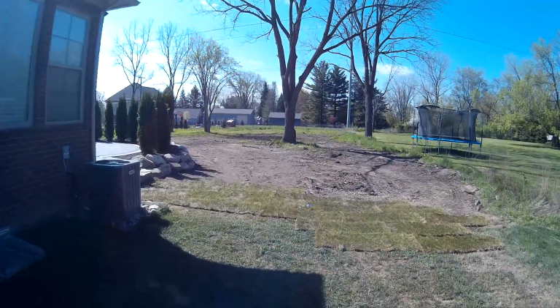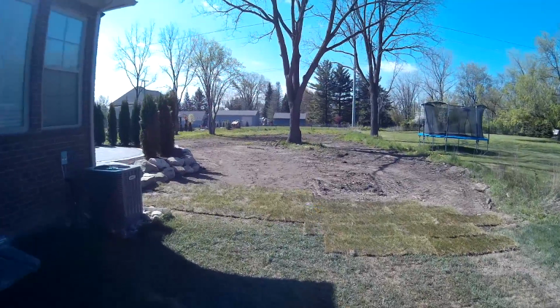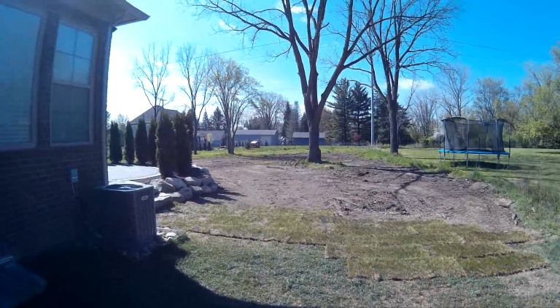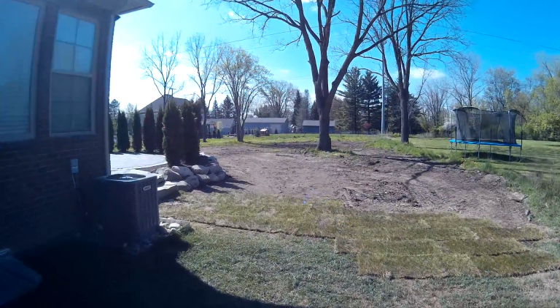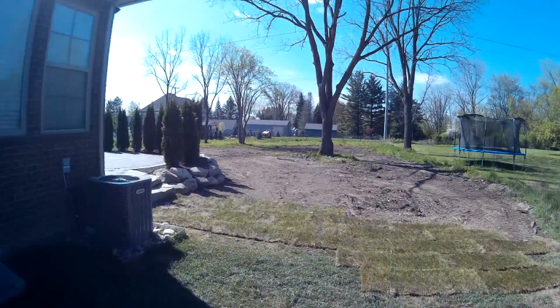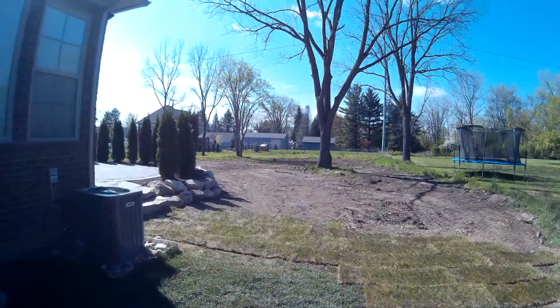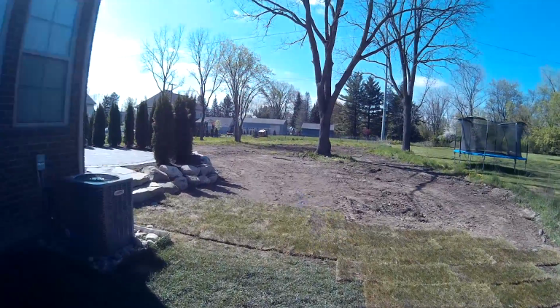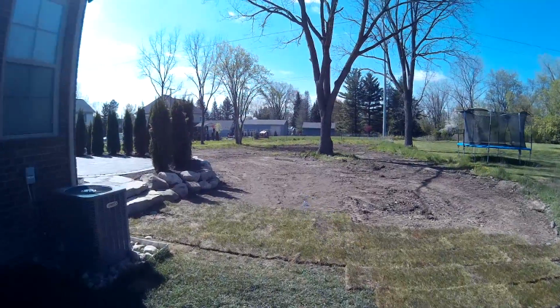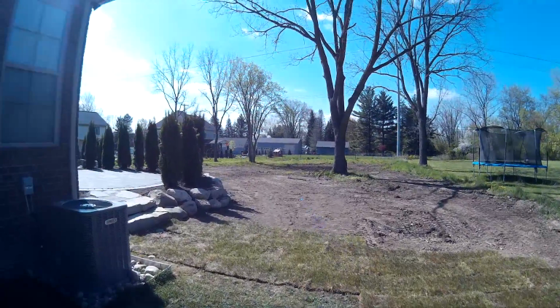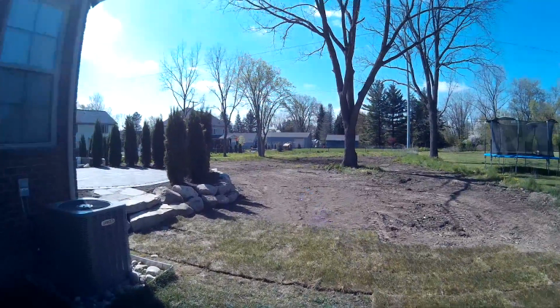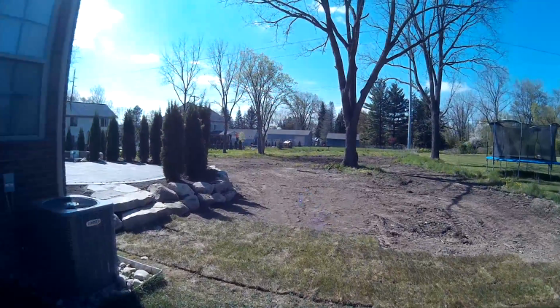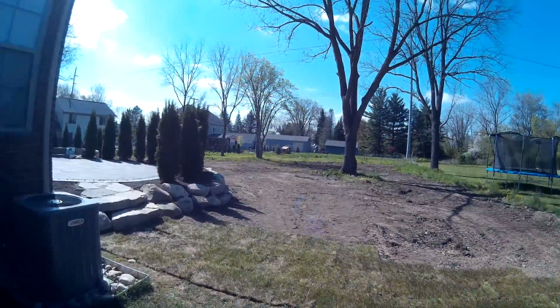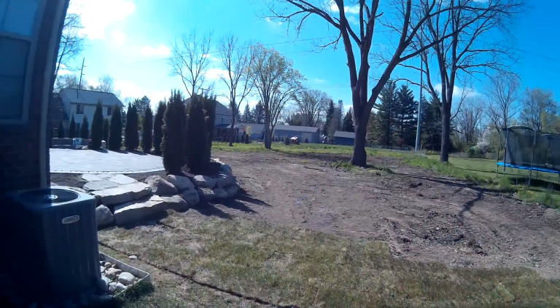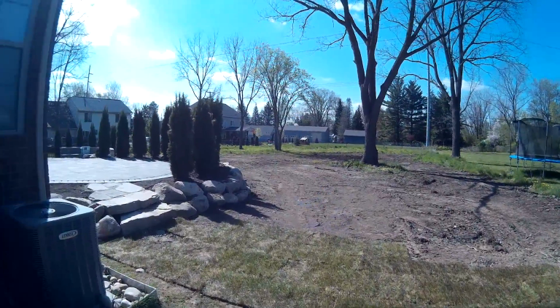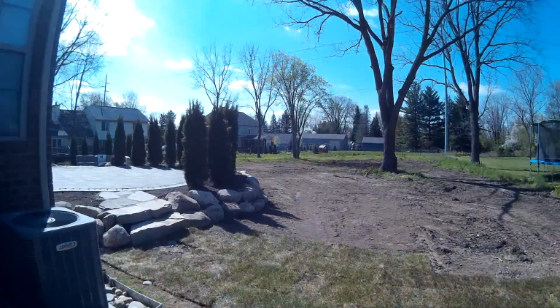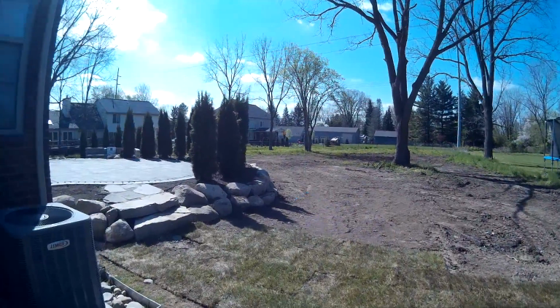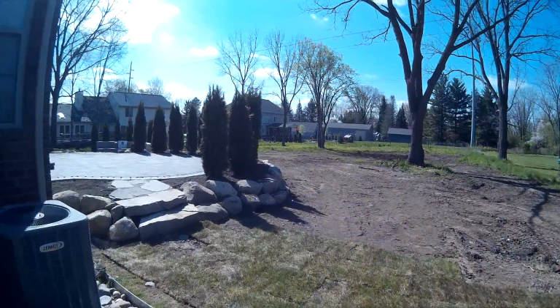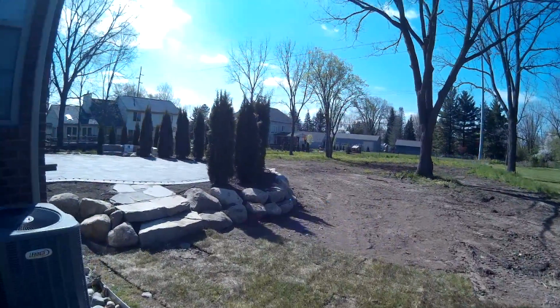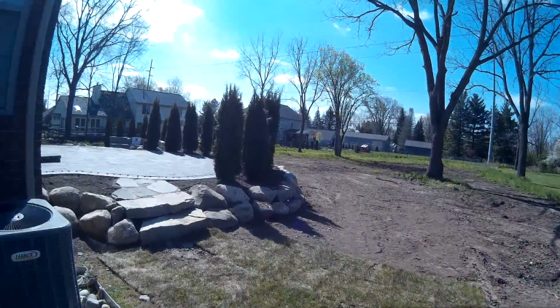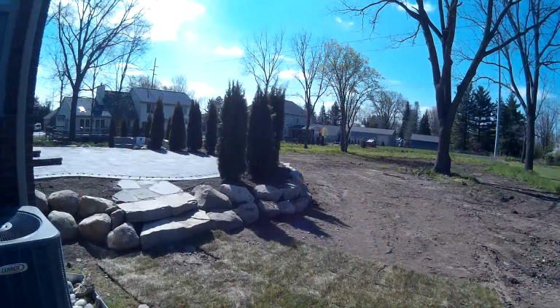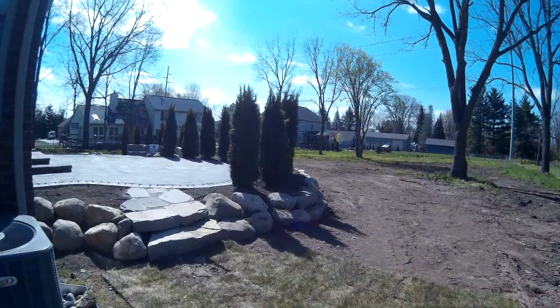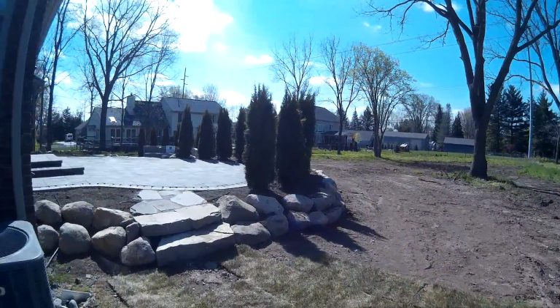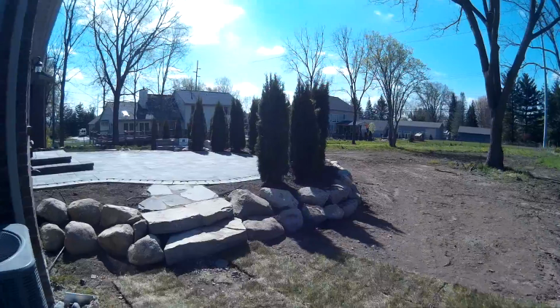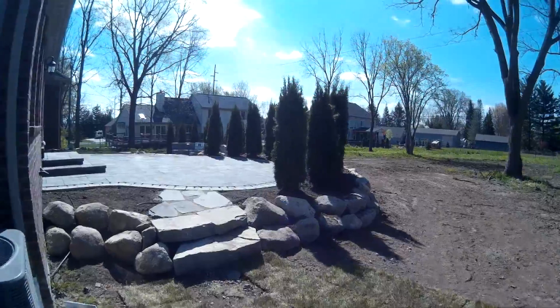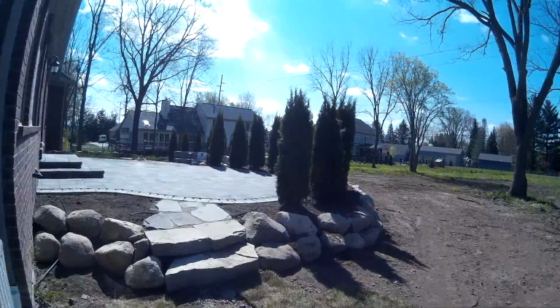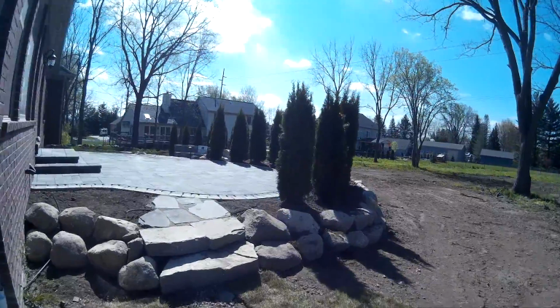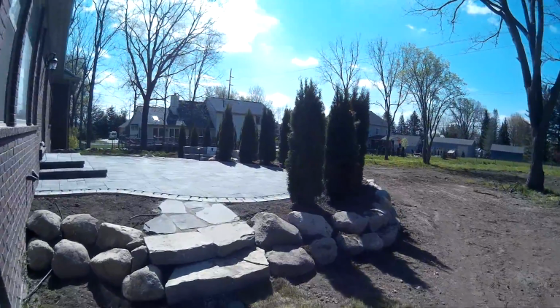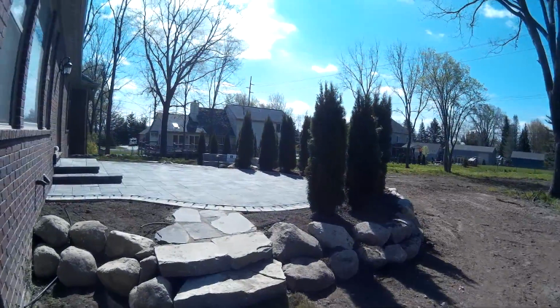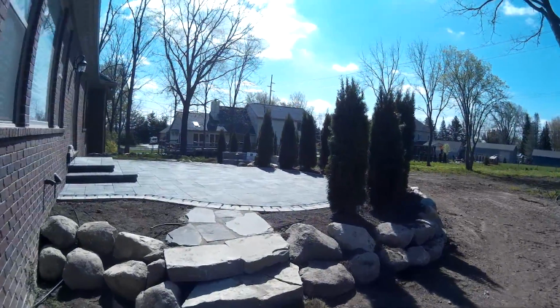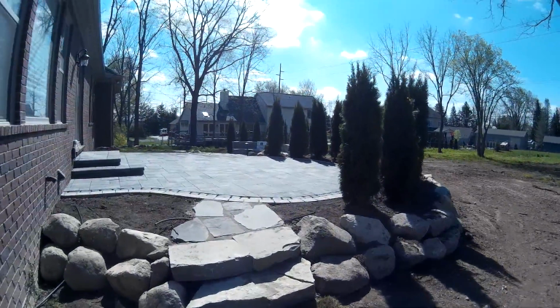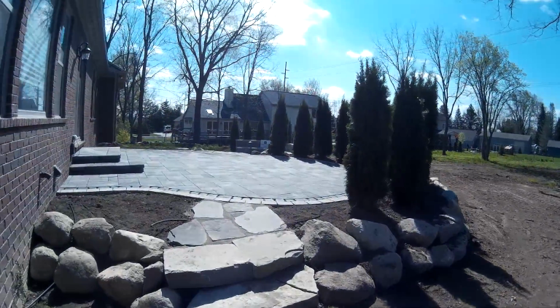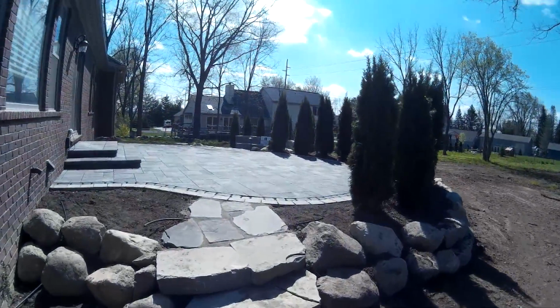How's everybody doing today? Another completed project by Exquisite Hardscapes.